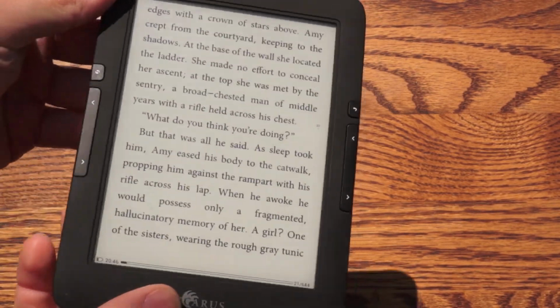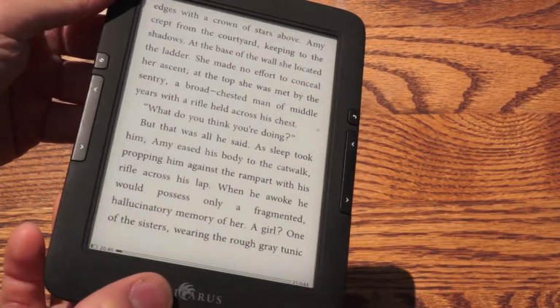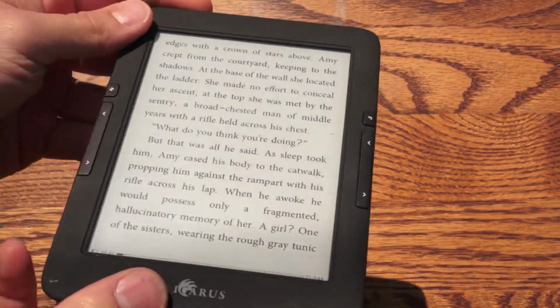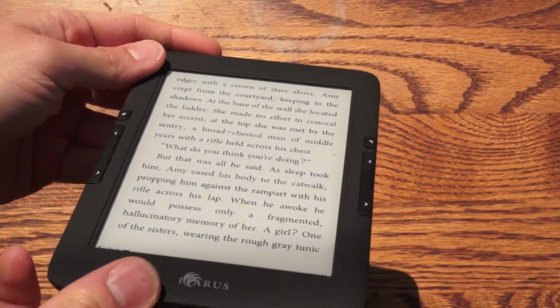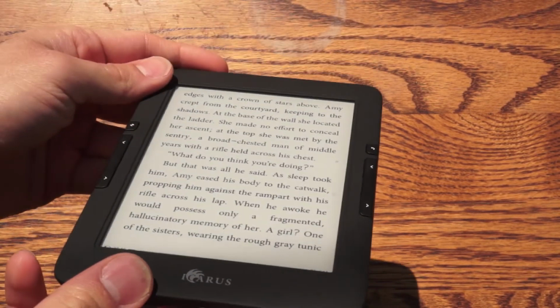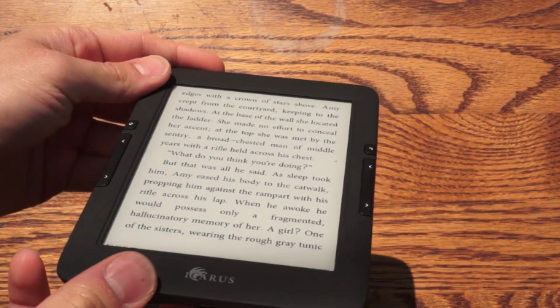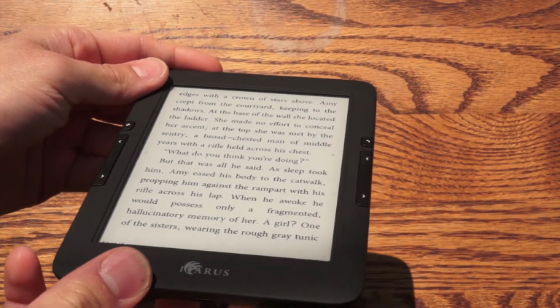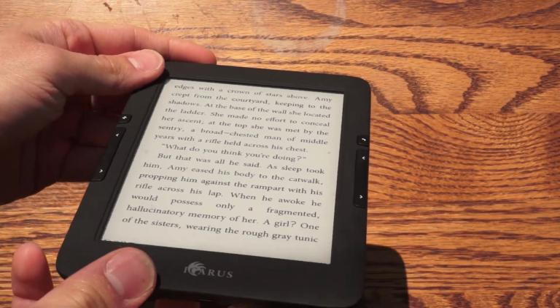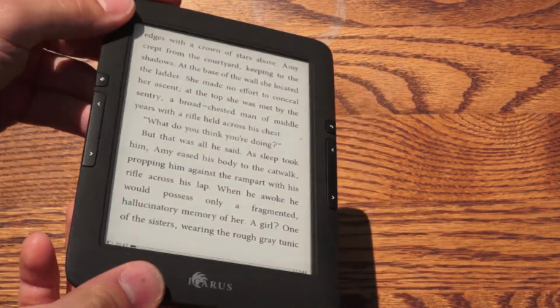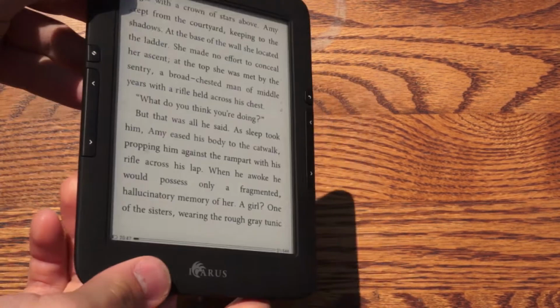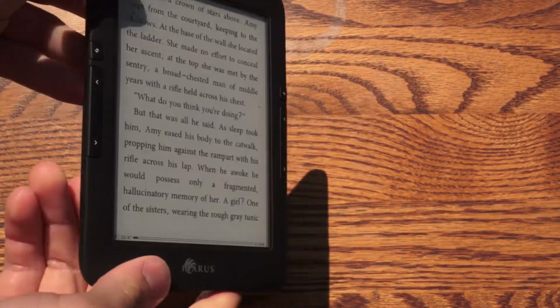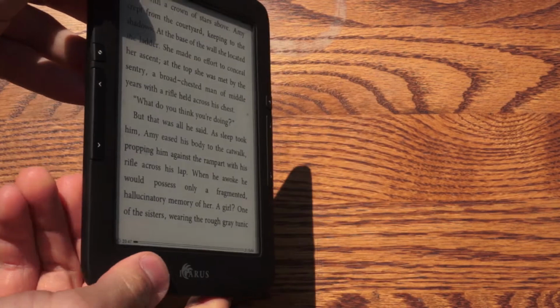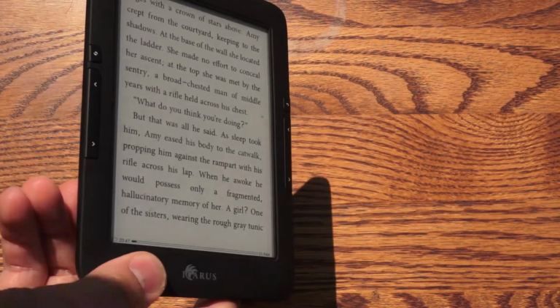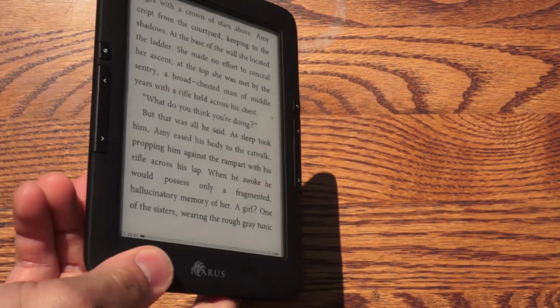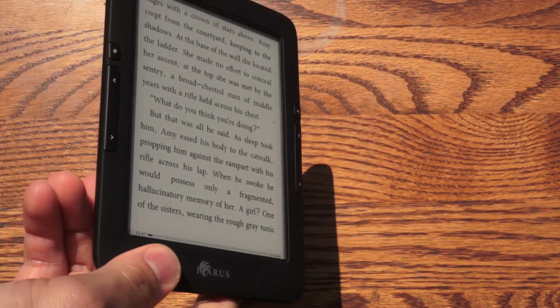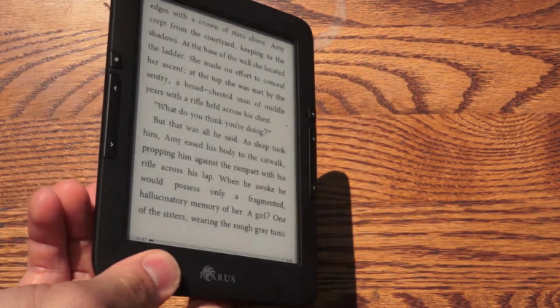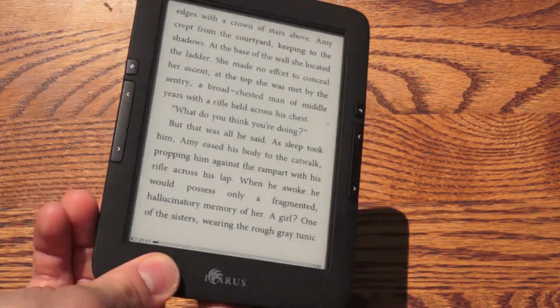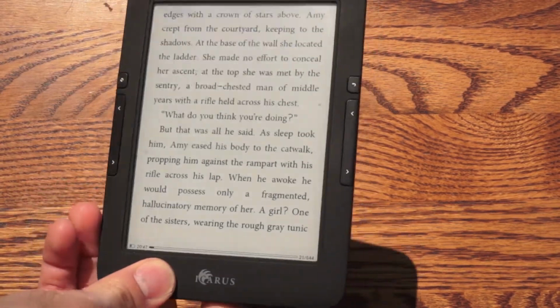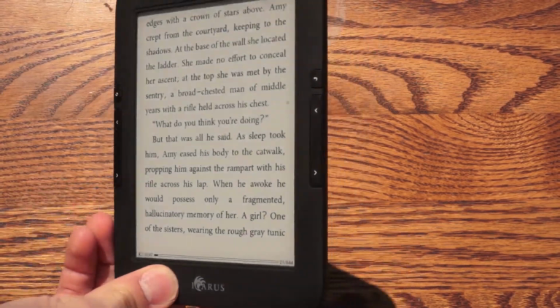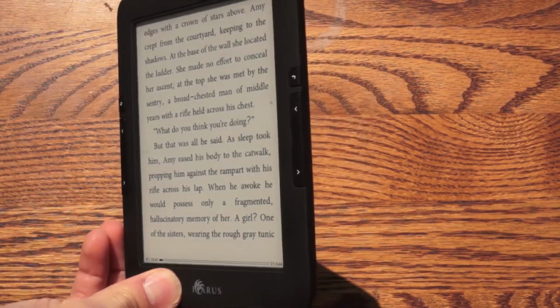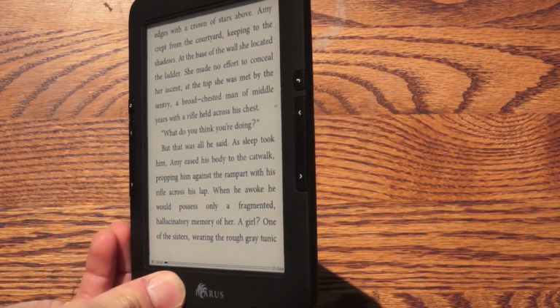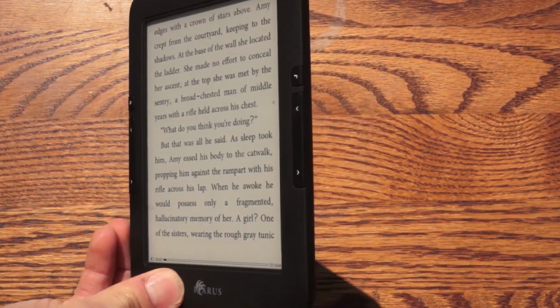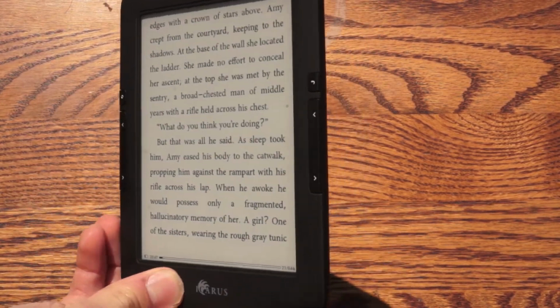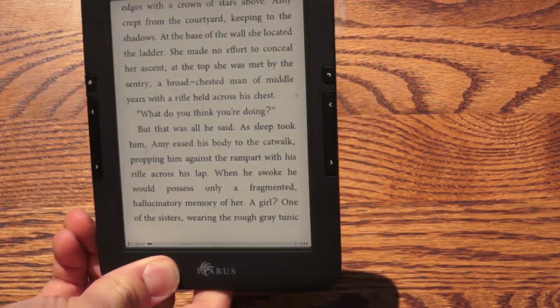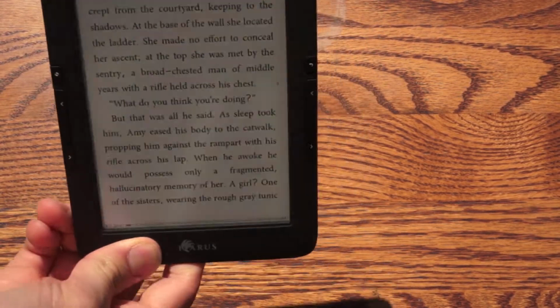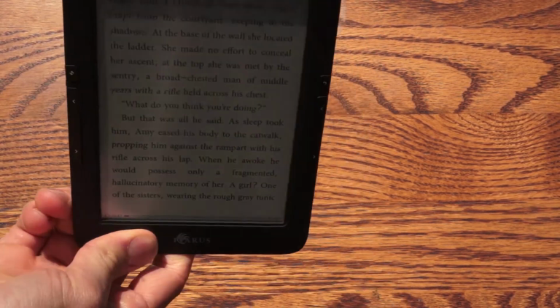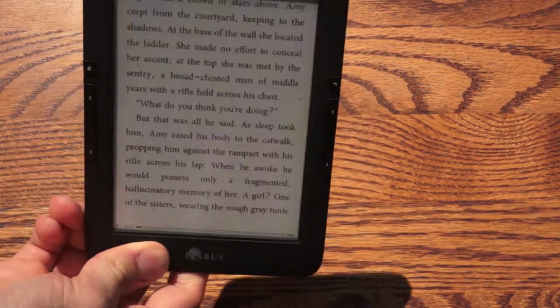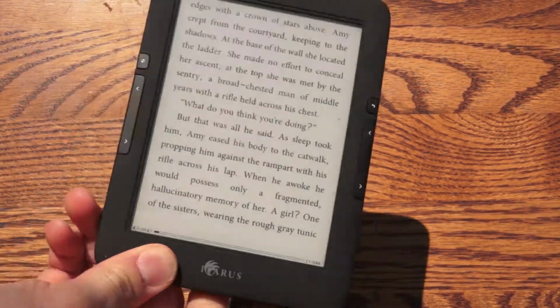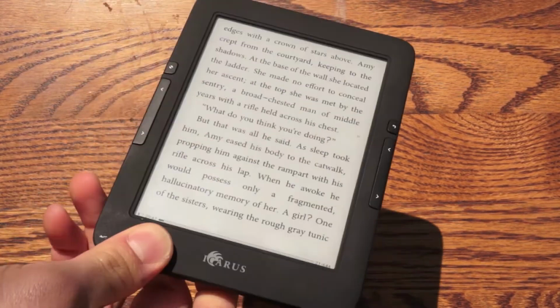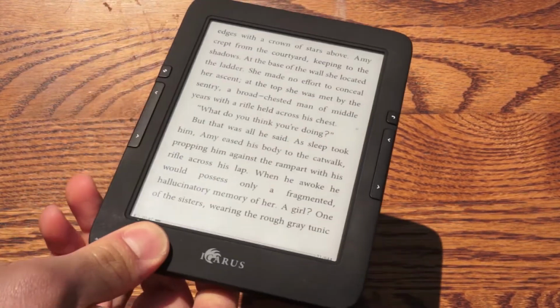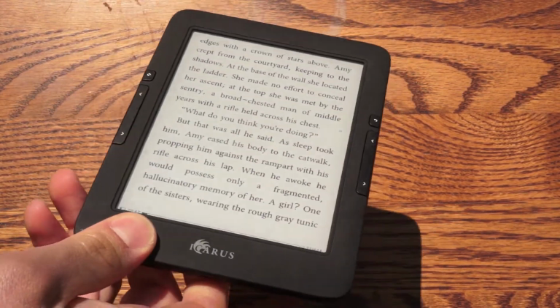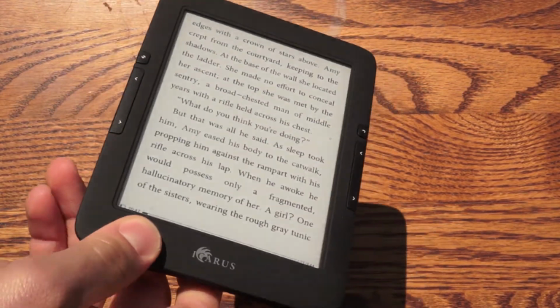We'll try some different angles so you can see from any which angle — it's incredibly readable.